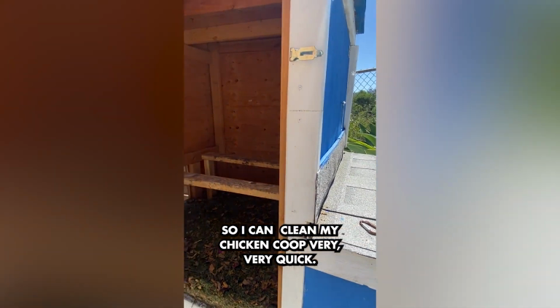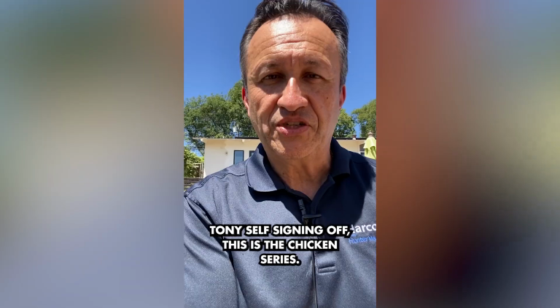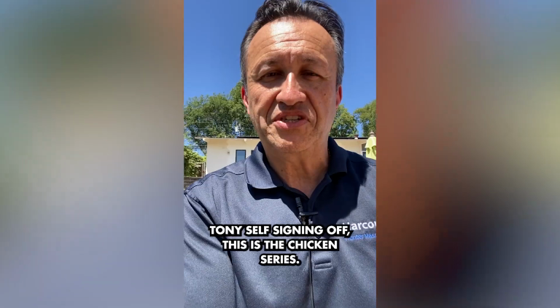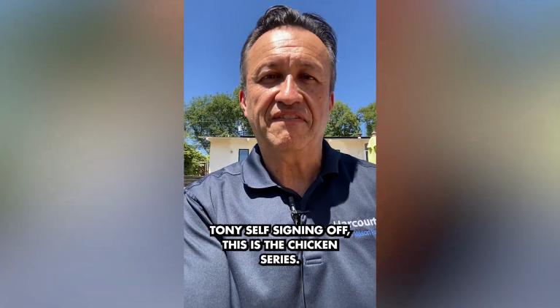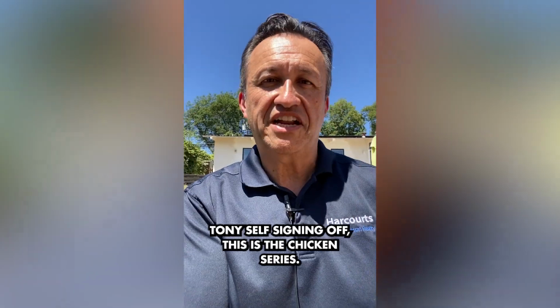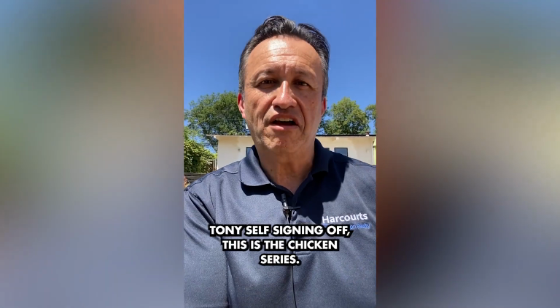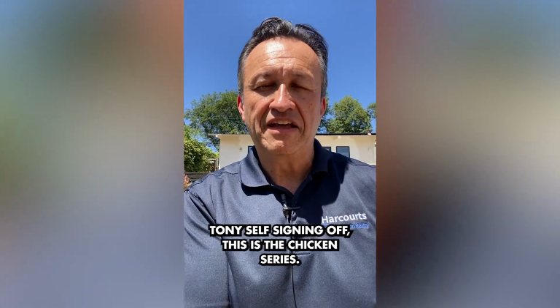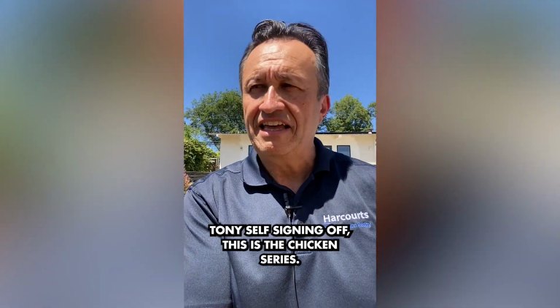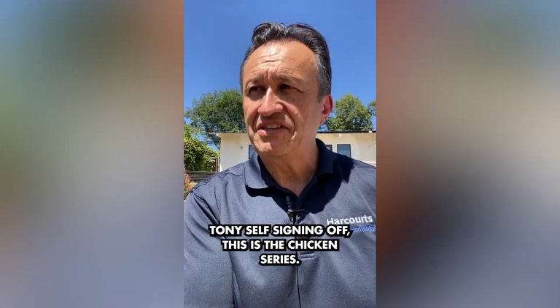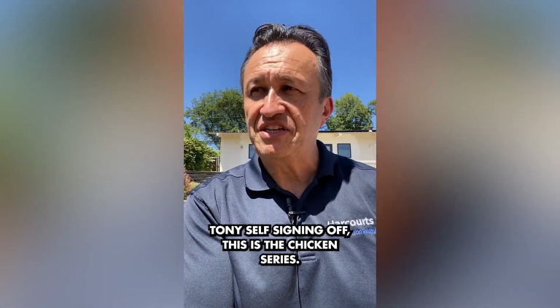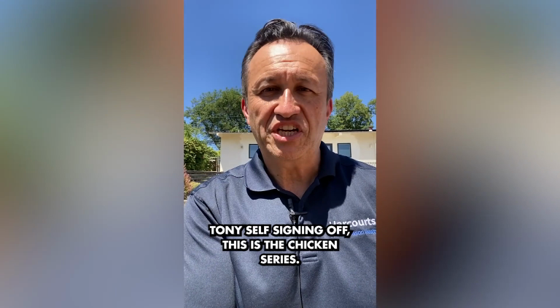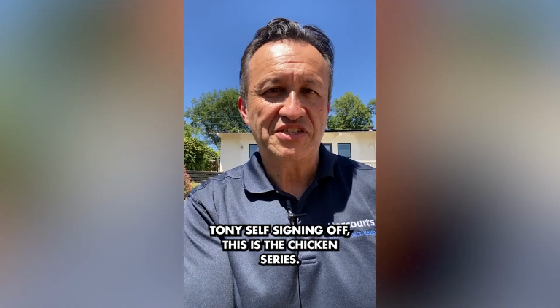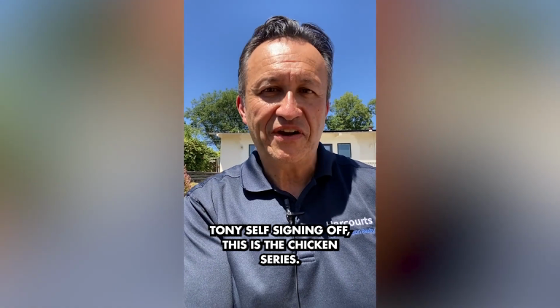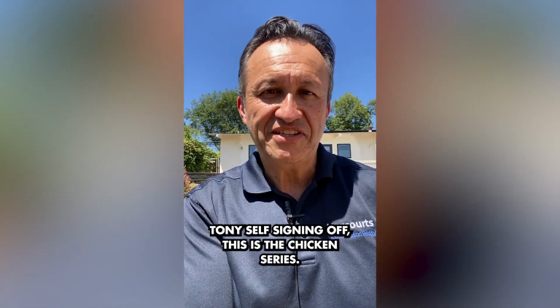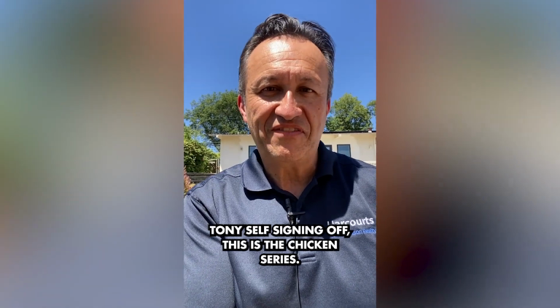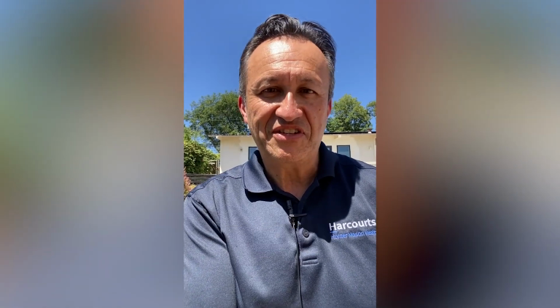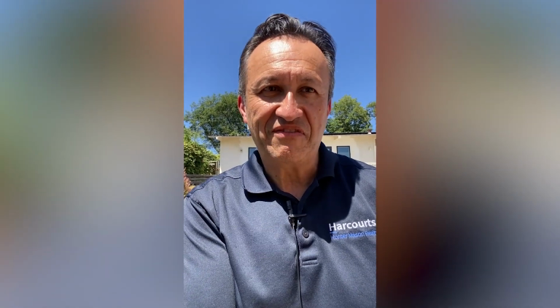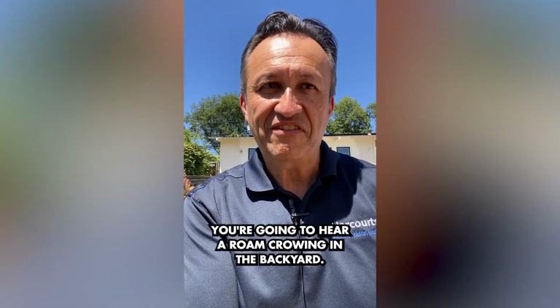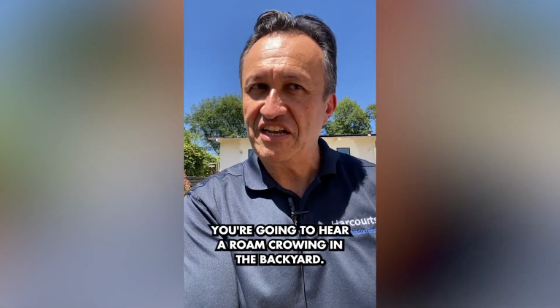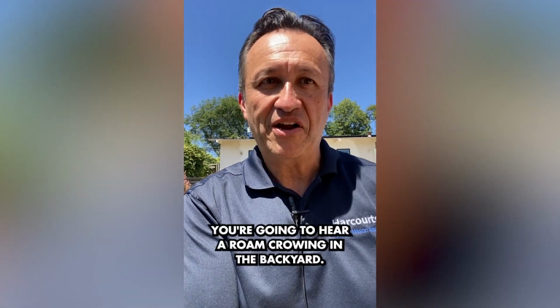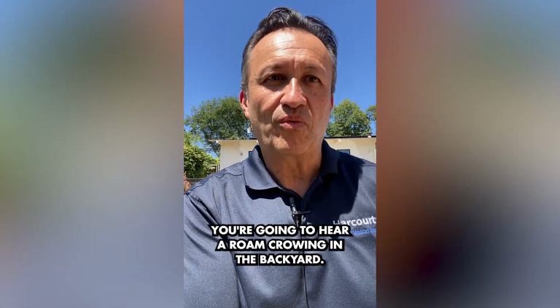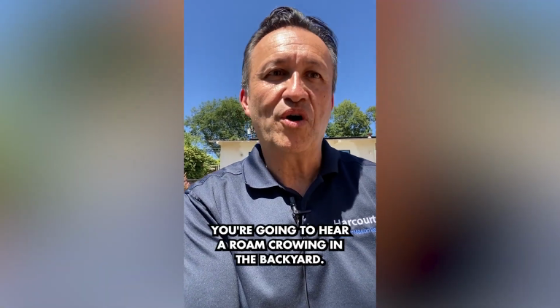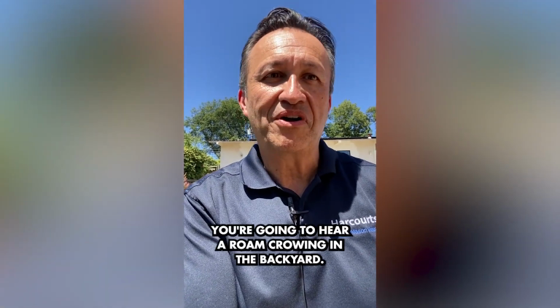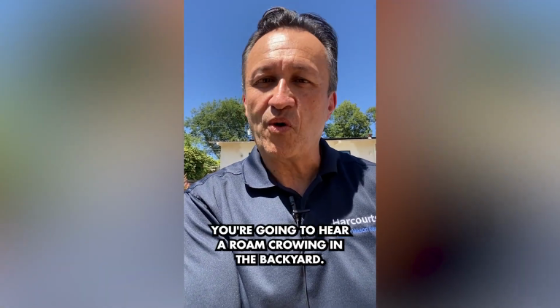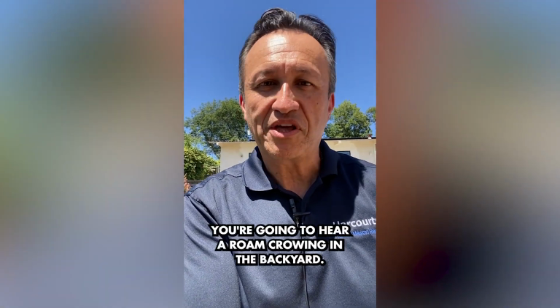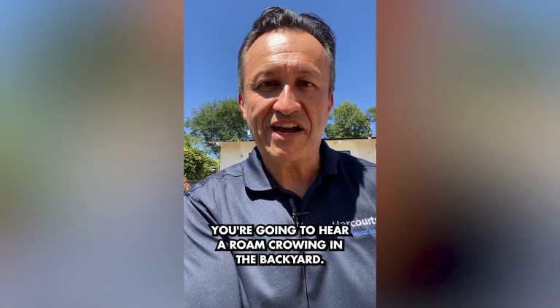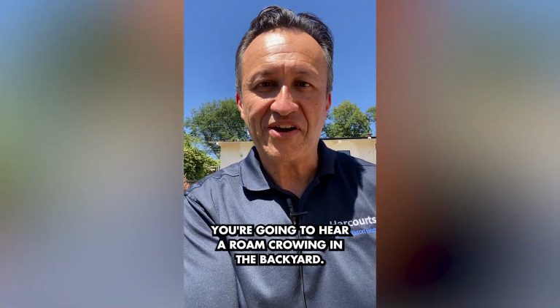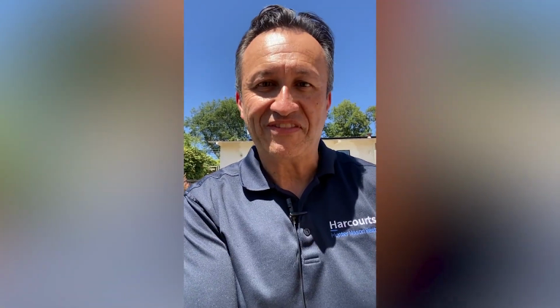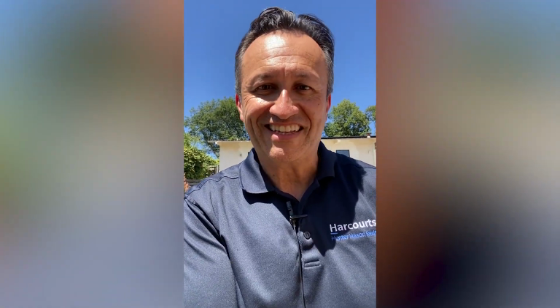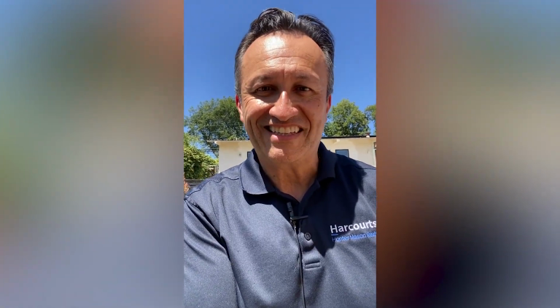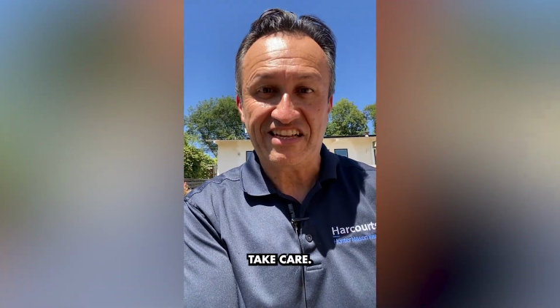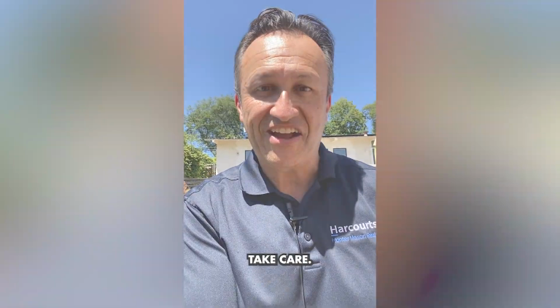Tony Self signing off. This is the chicken series. You're going to hear a rooster crowing in the backyard. Take care.